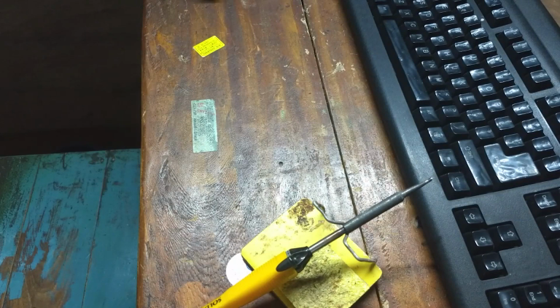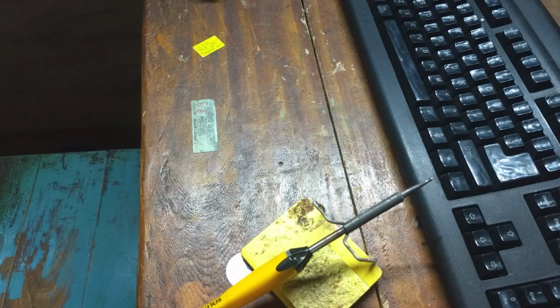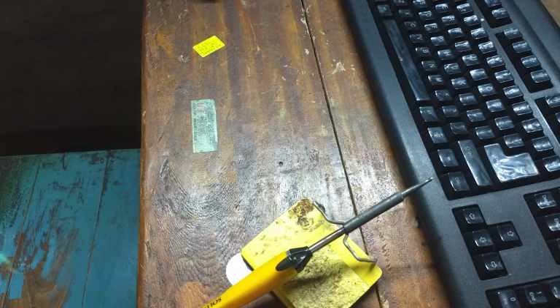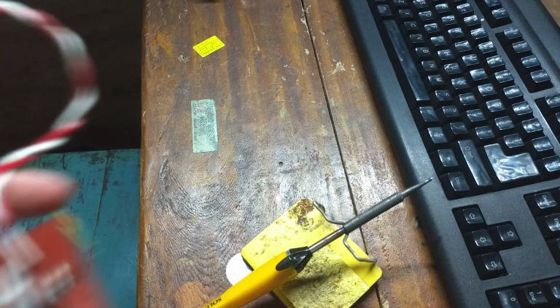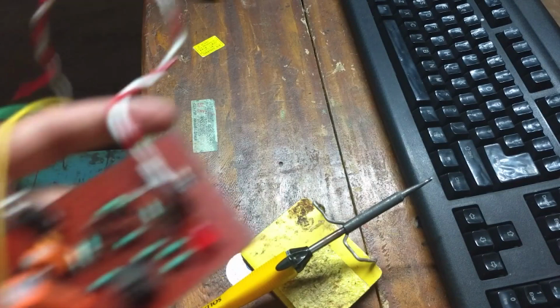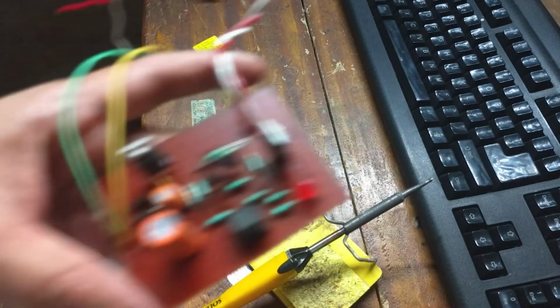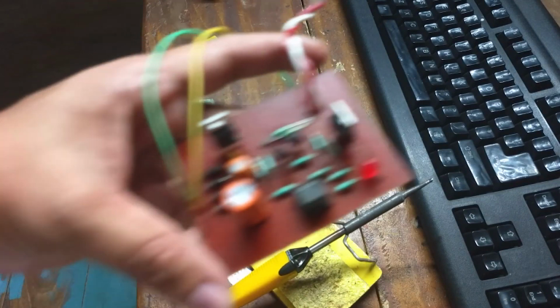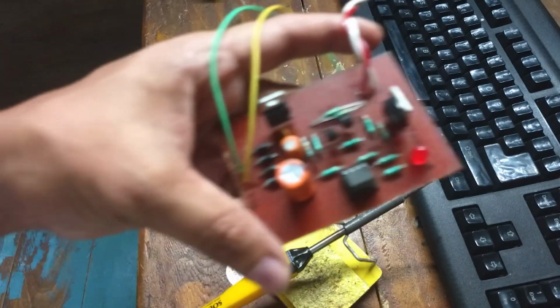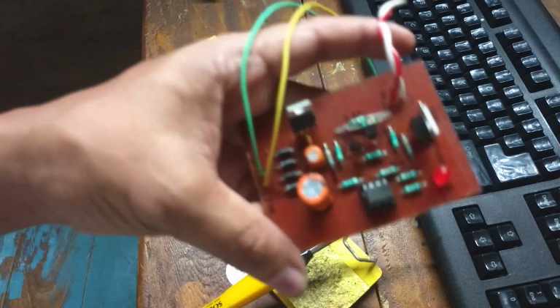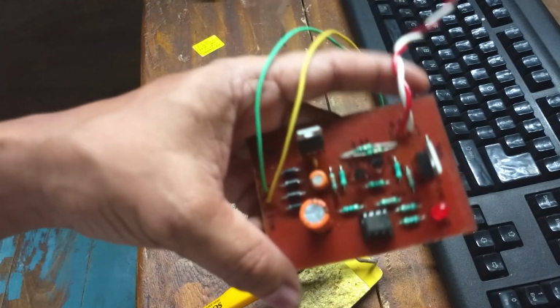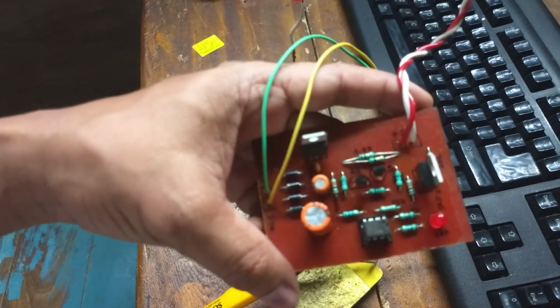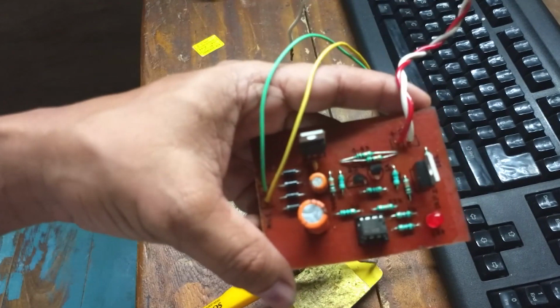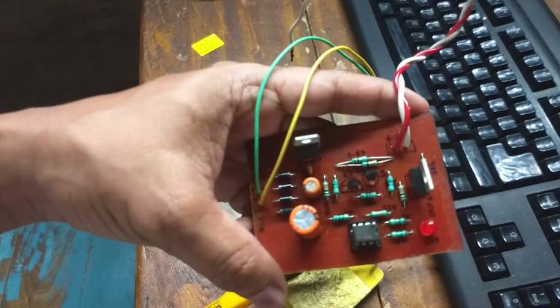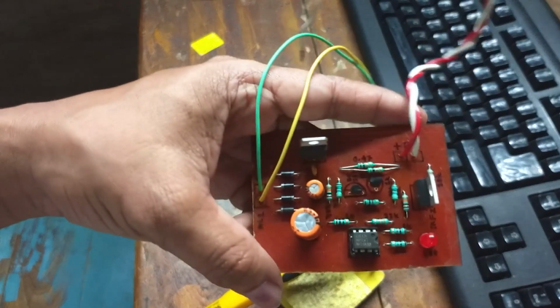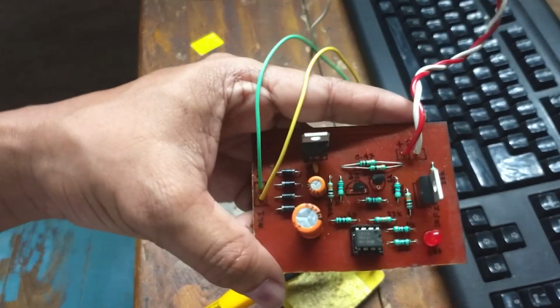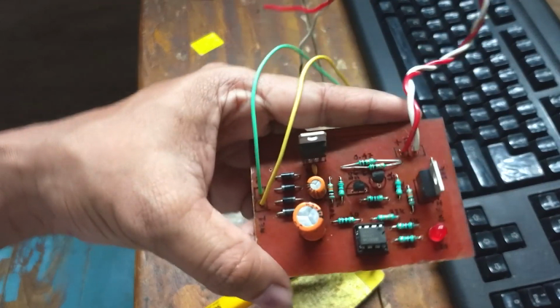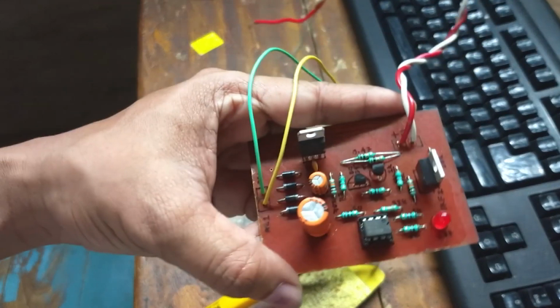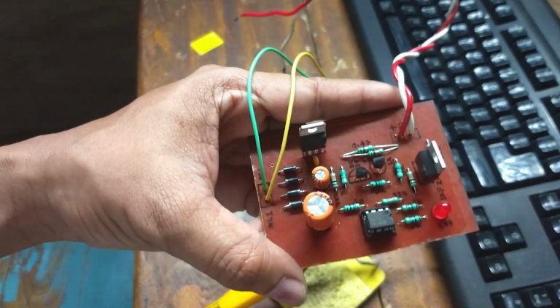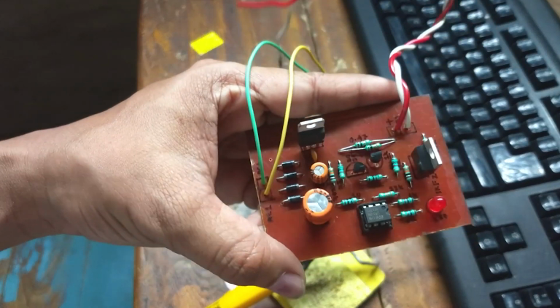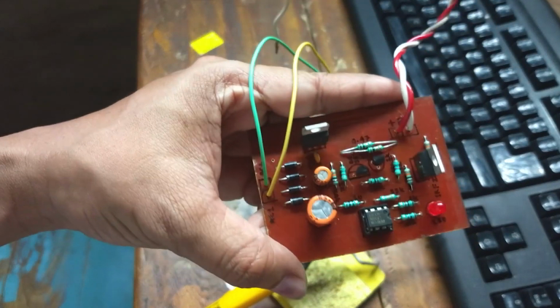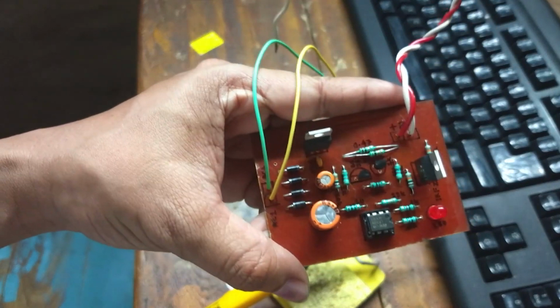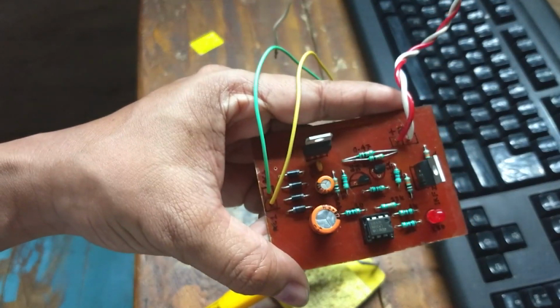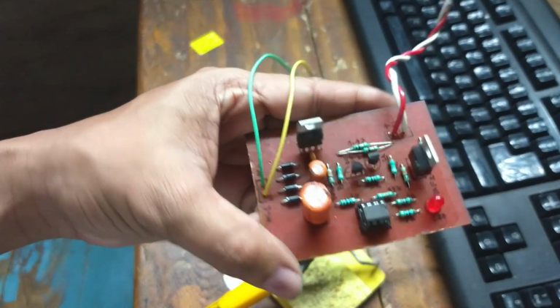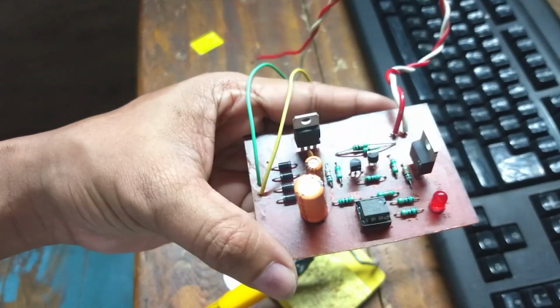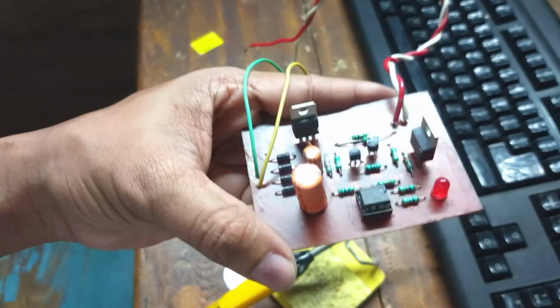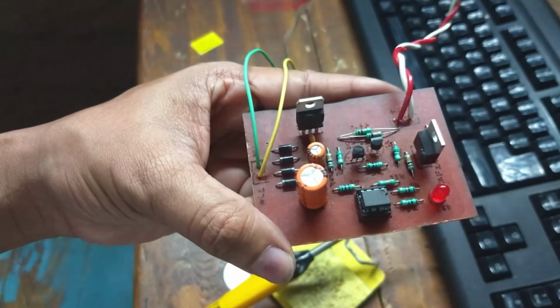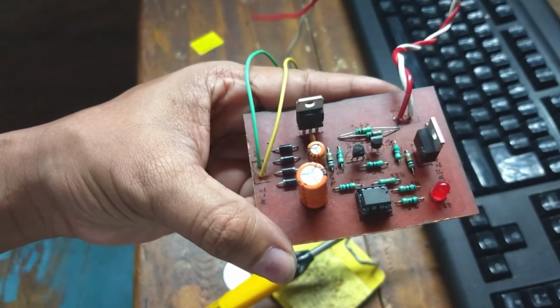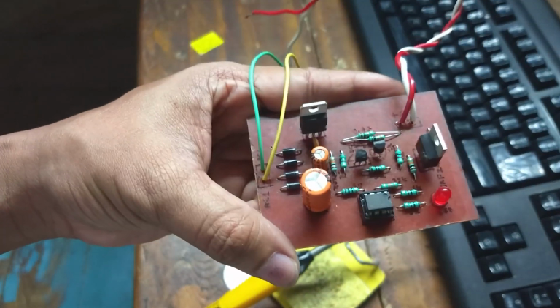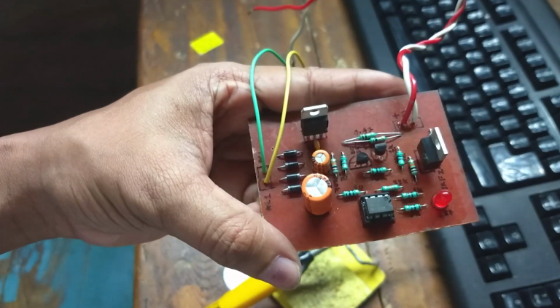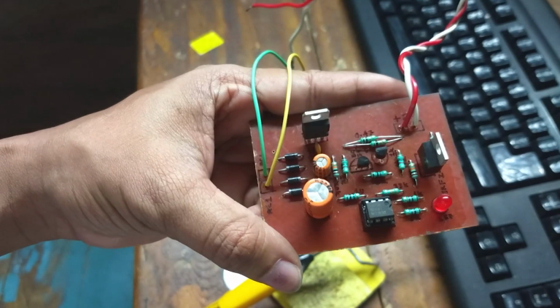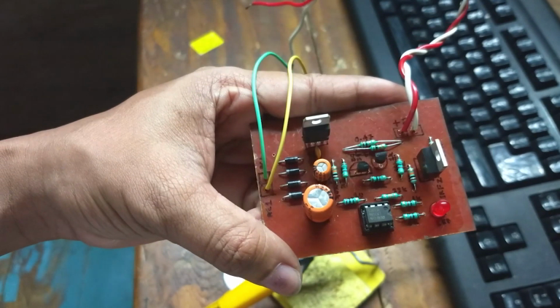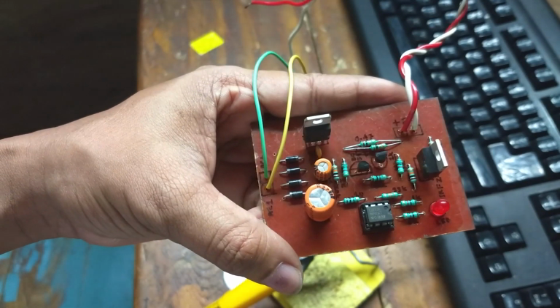That is the final look after soldering all the components. Let's test it.